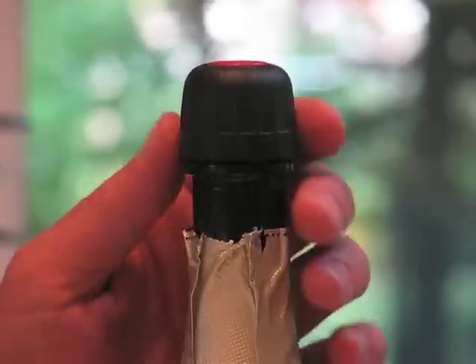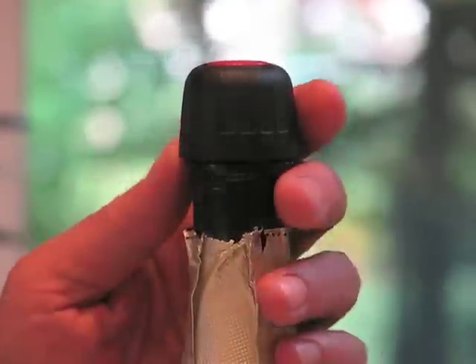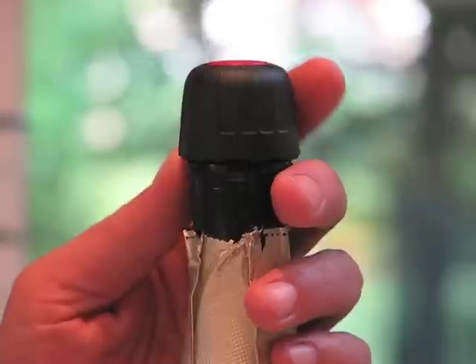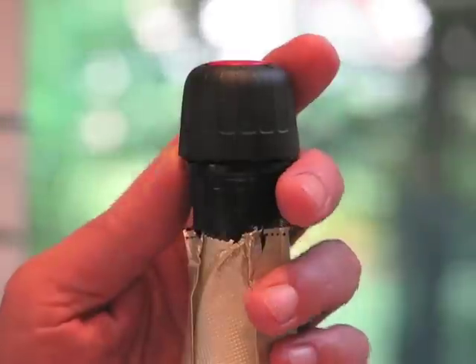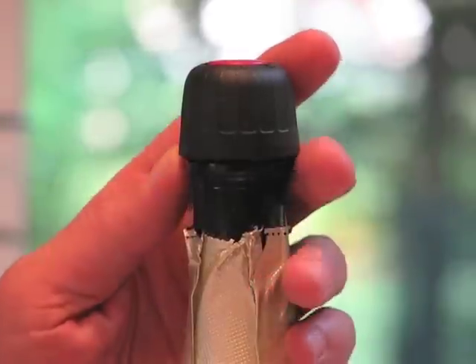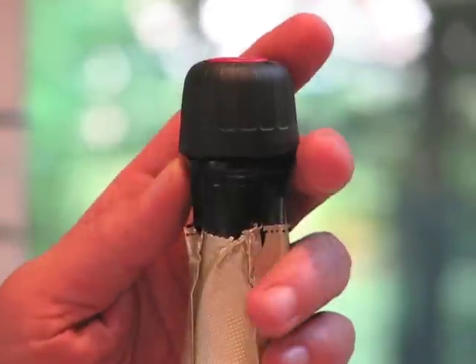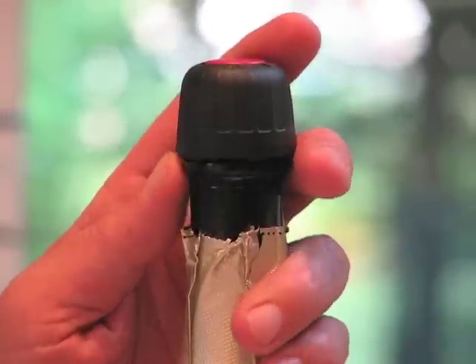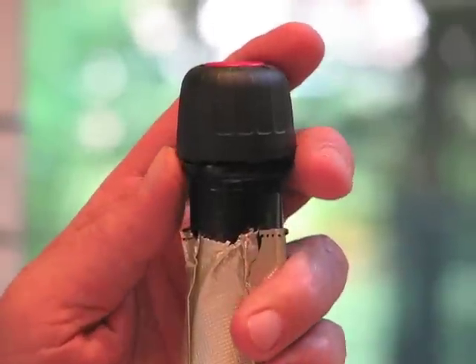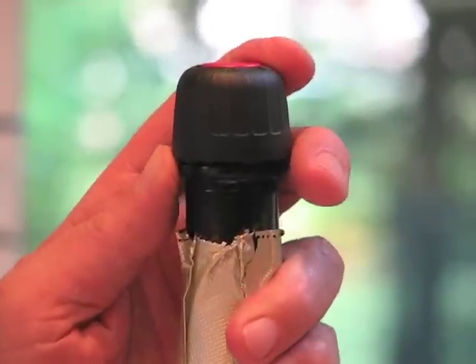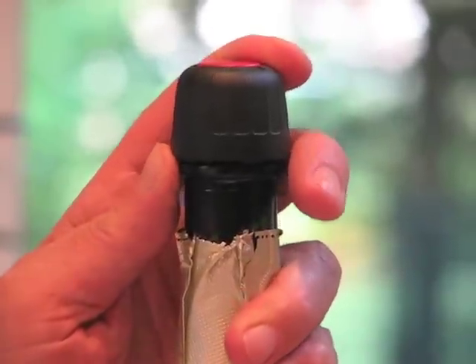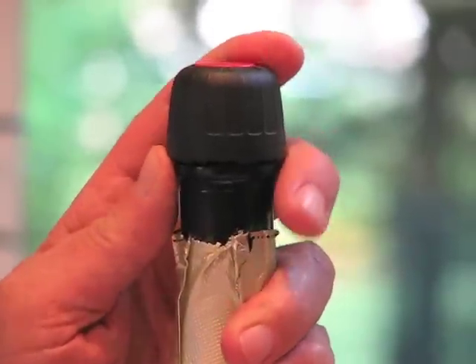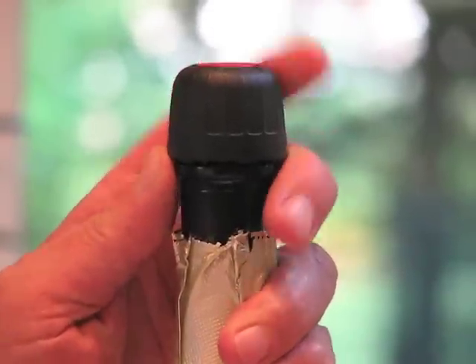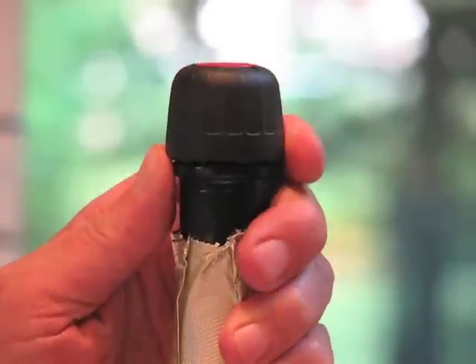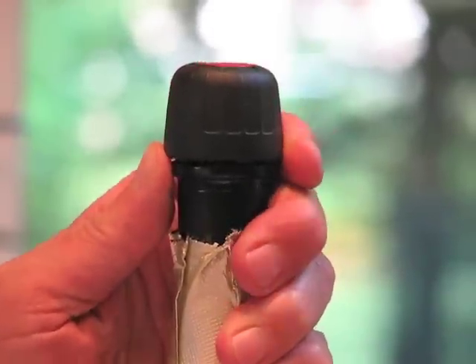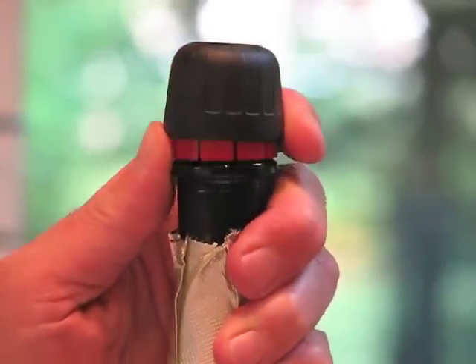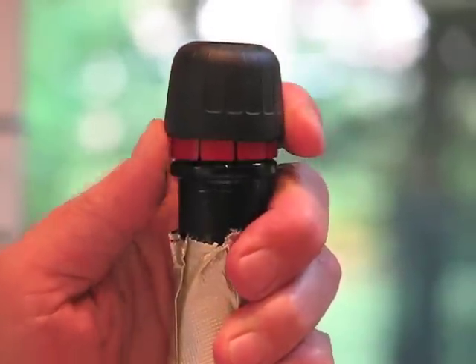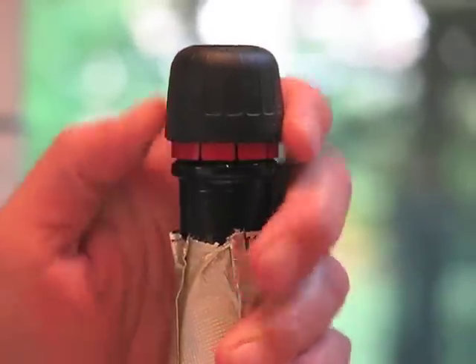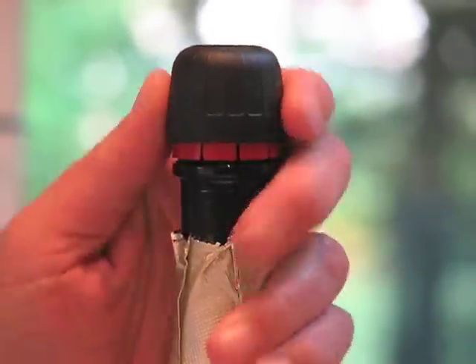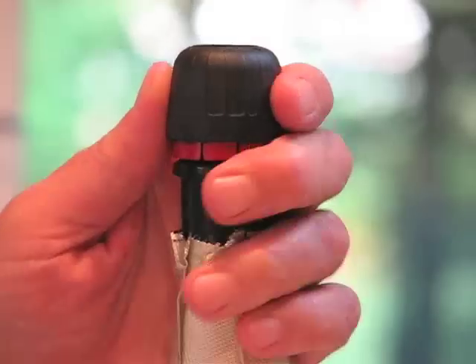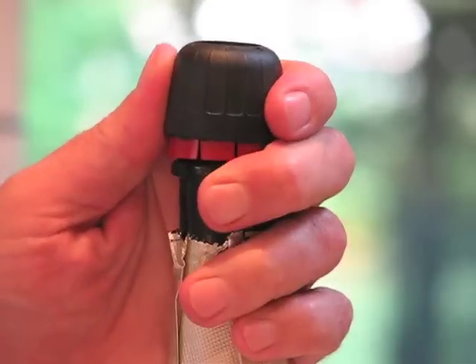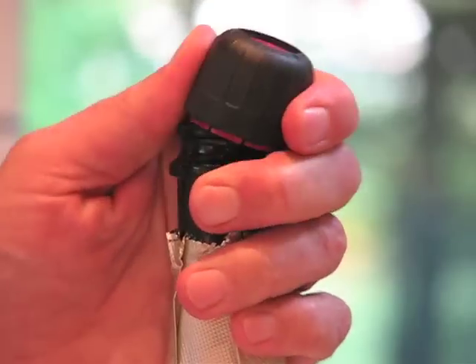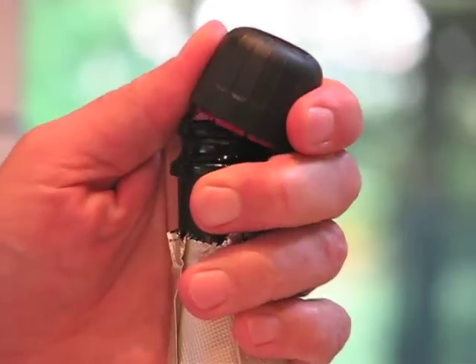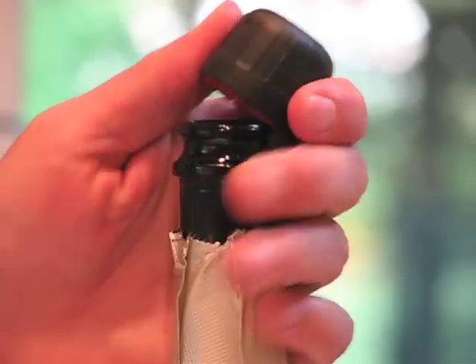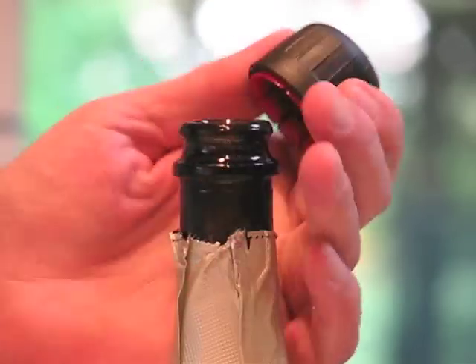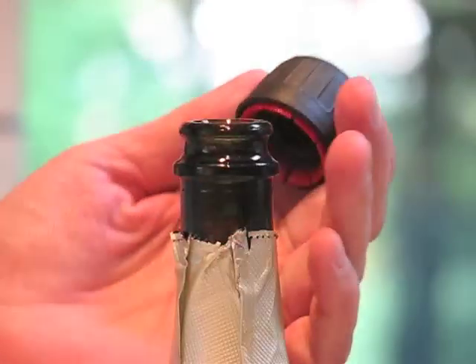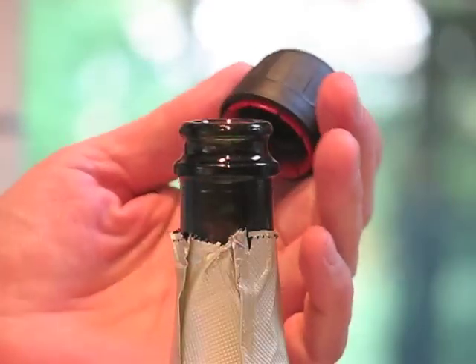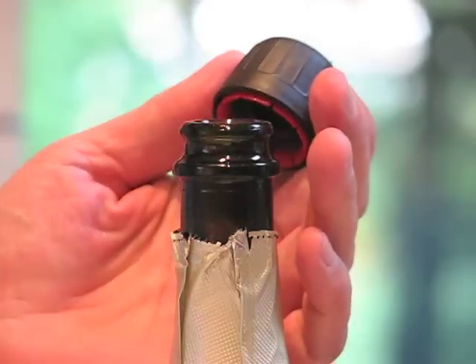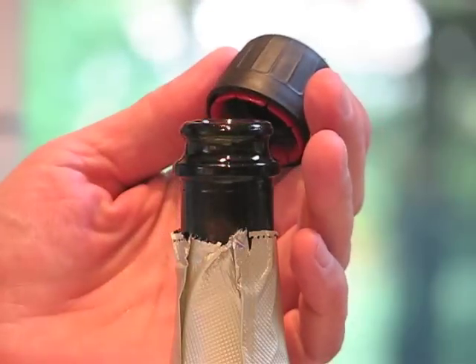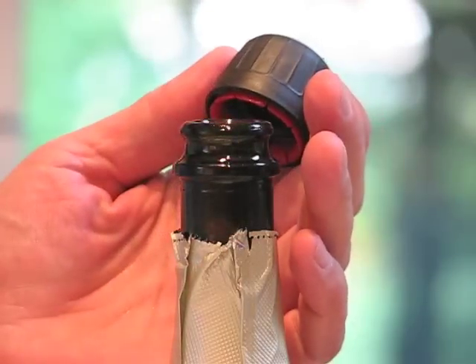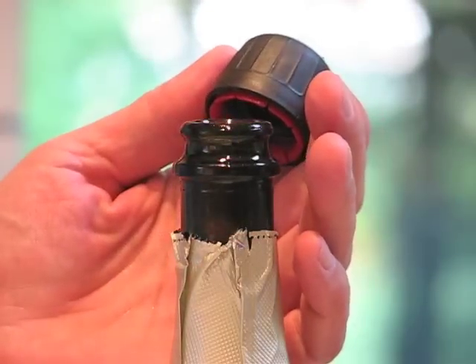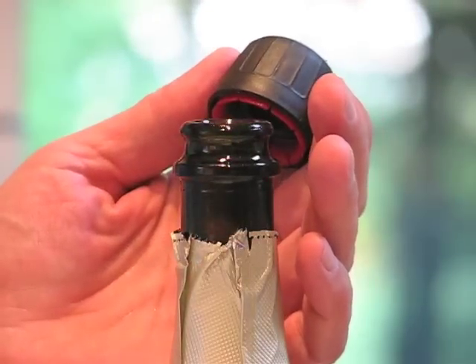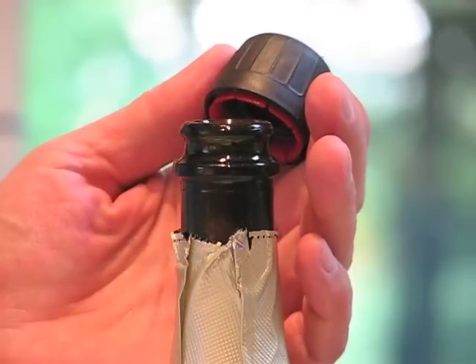To reopen the bottle, lift and twist. Simple.